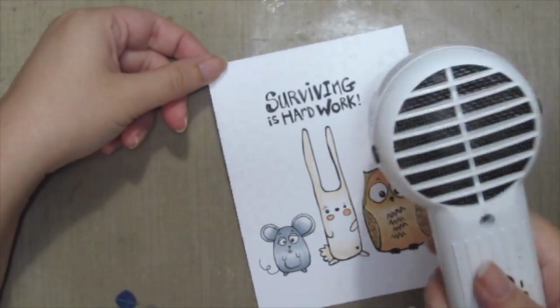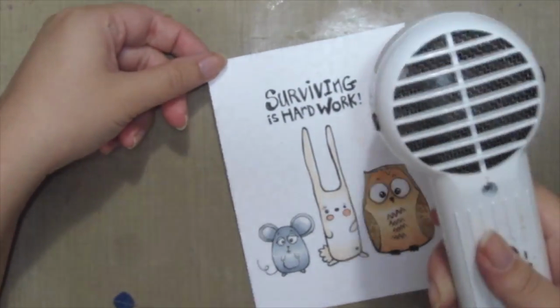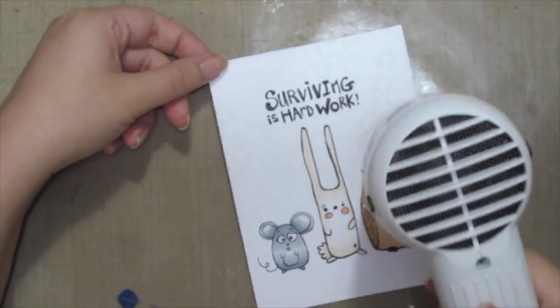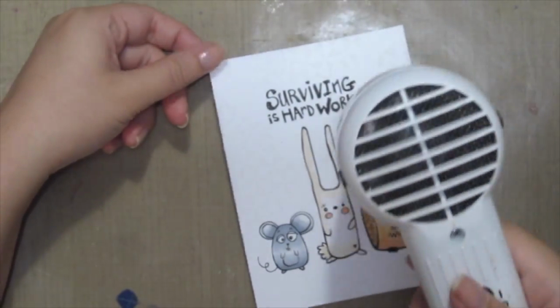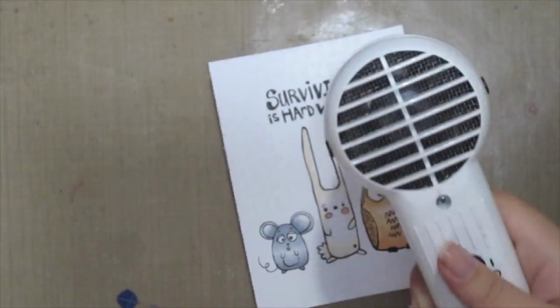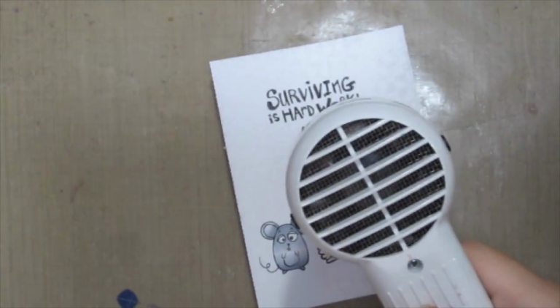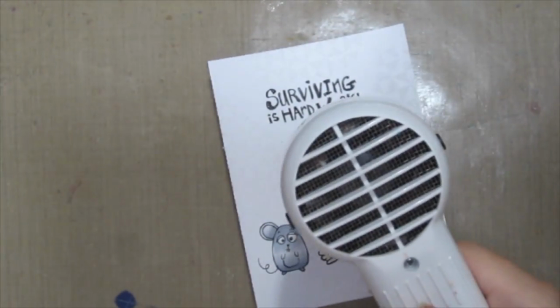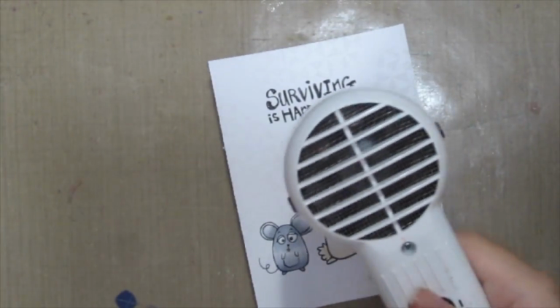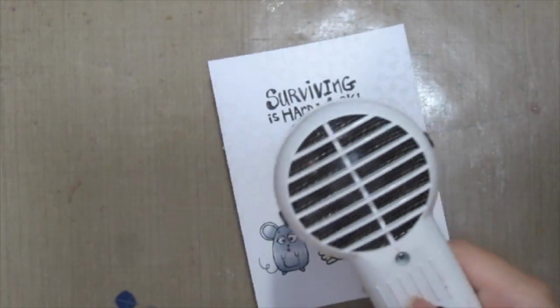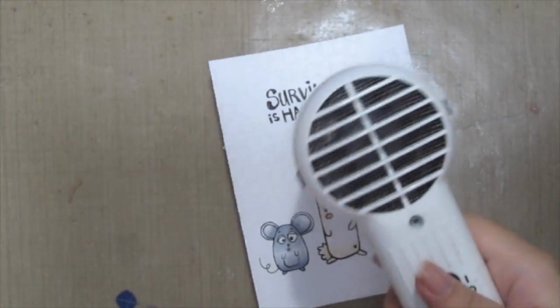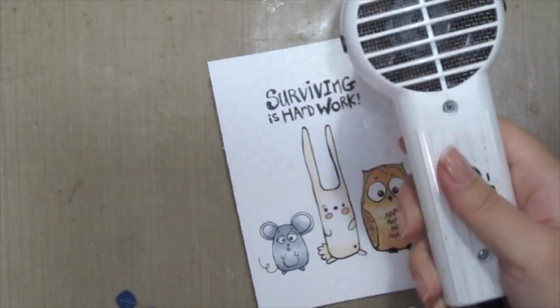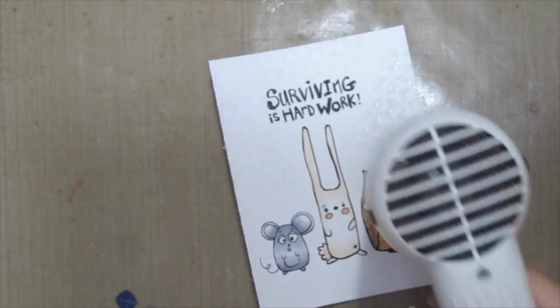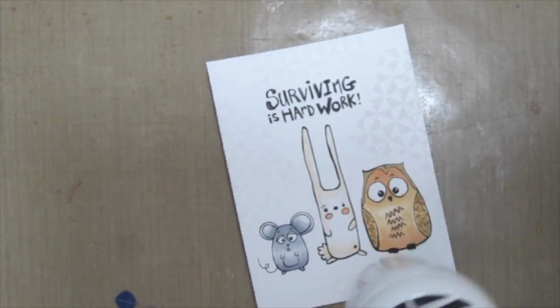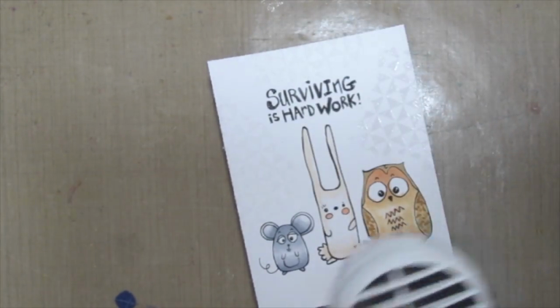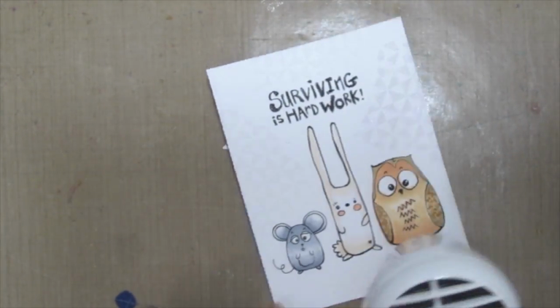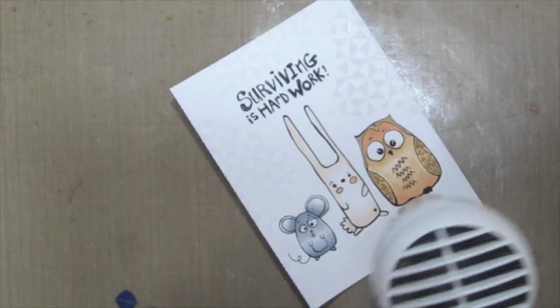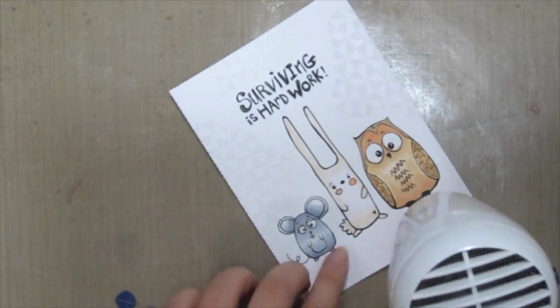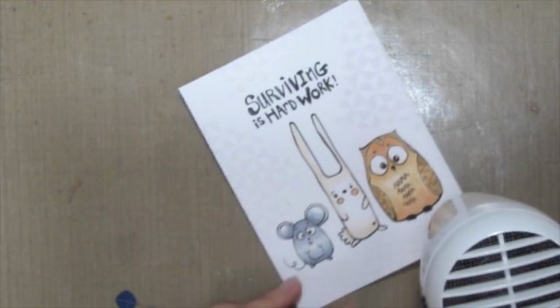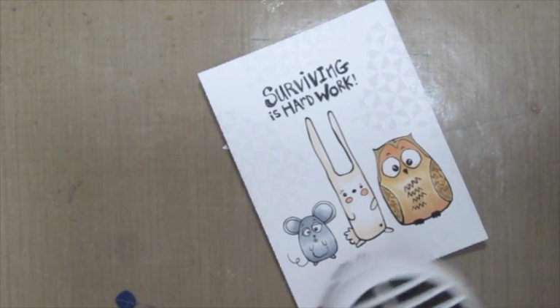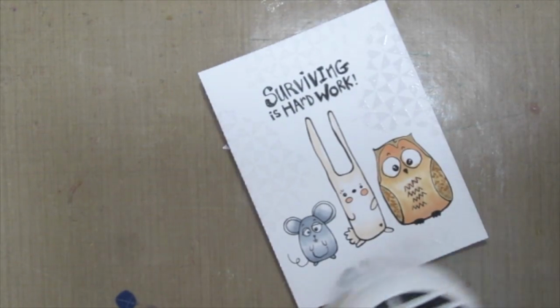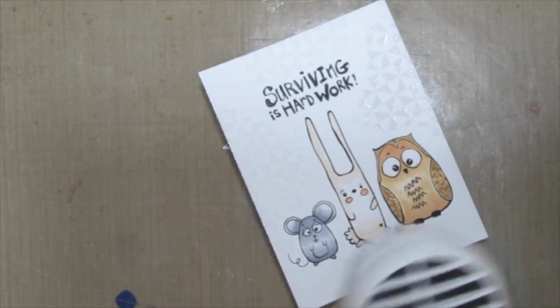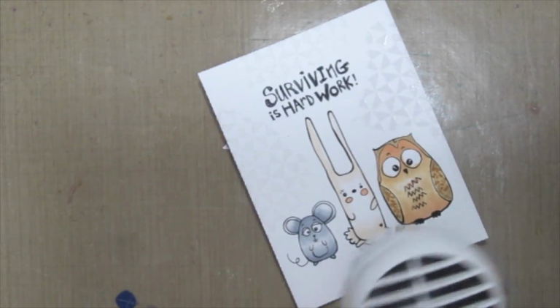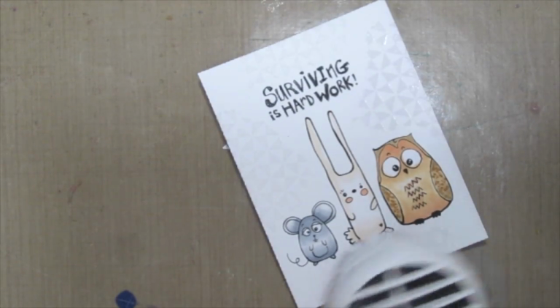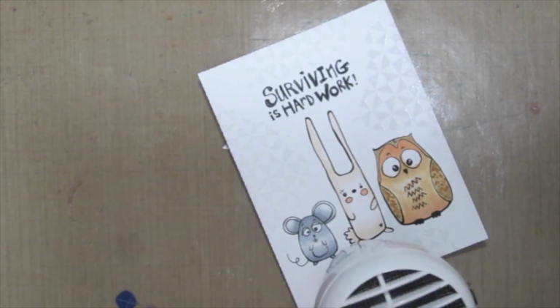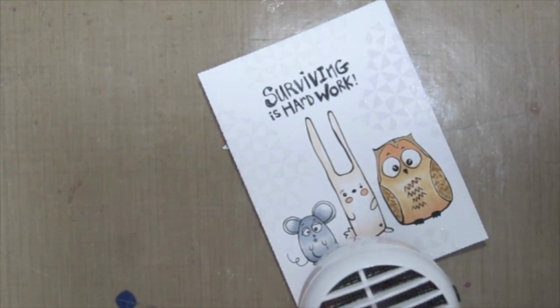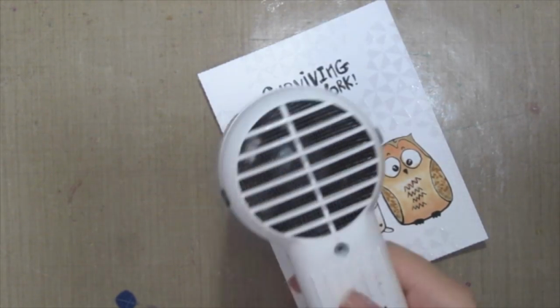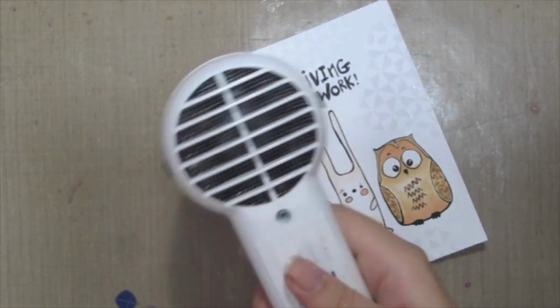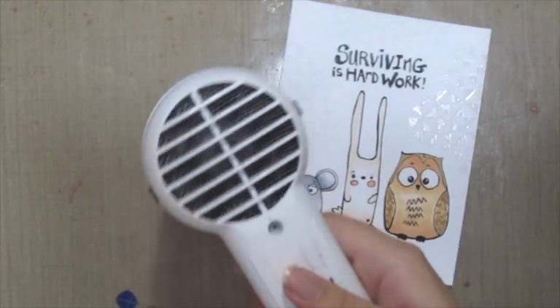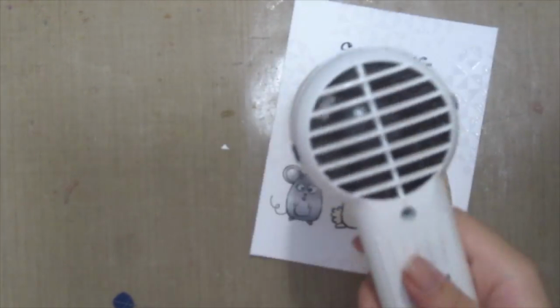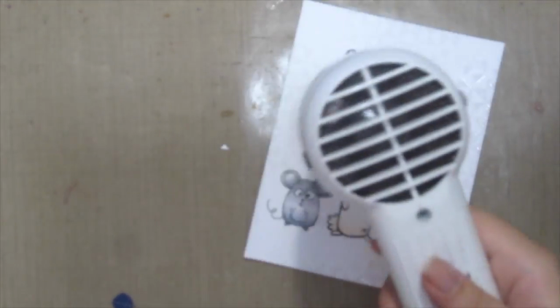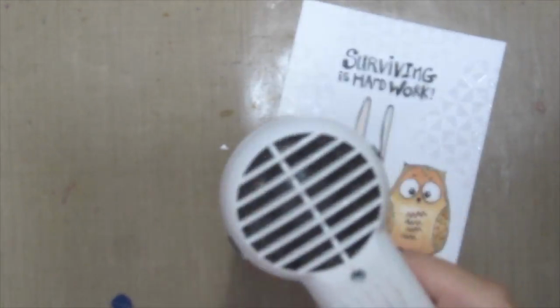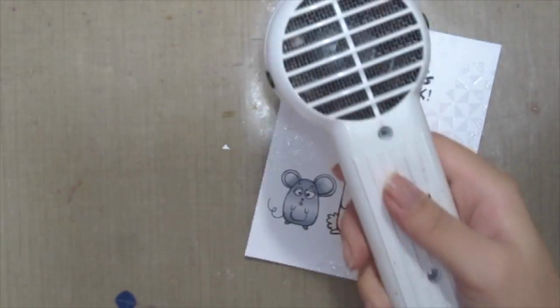Then I'm just hitting the embossing powder with my heat tool to melt it all down.